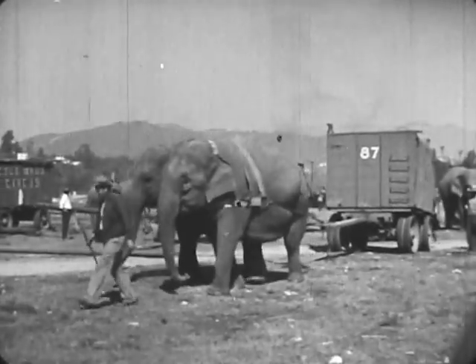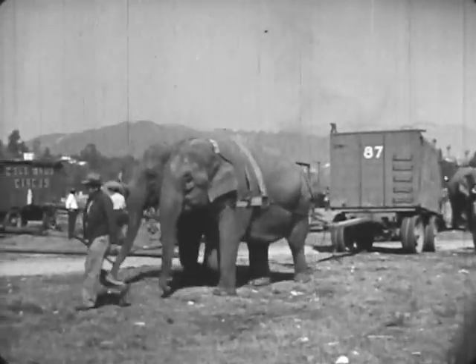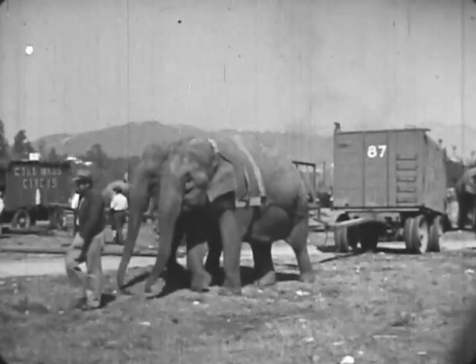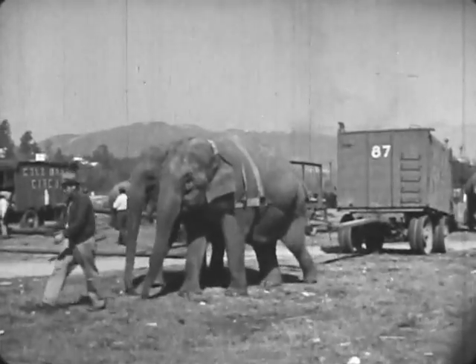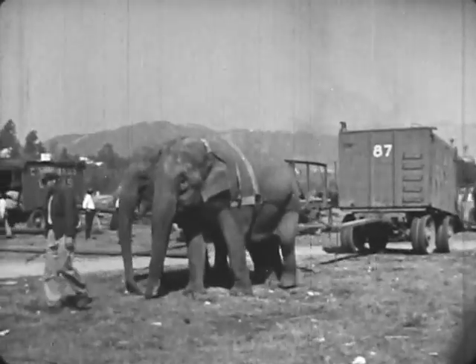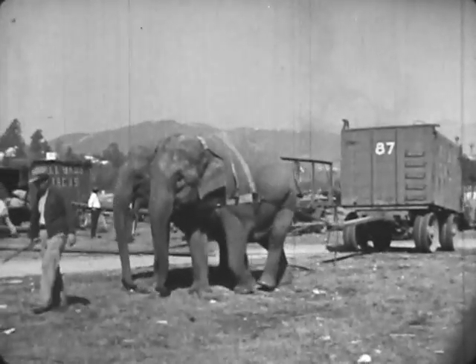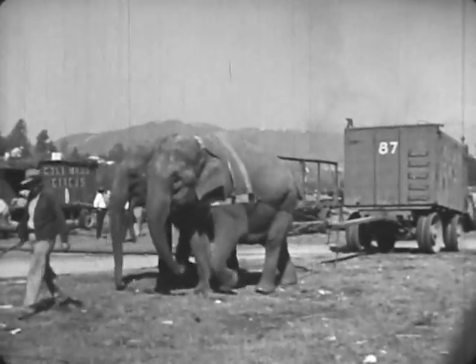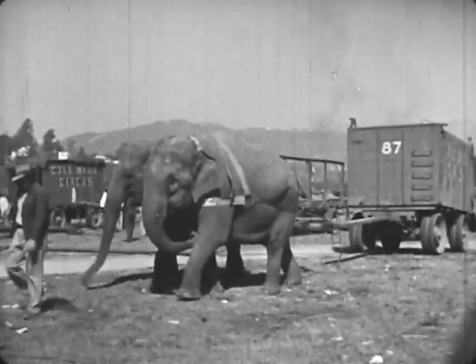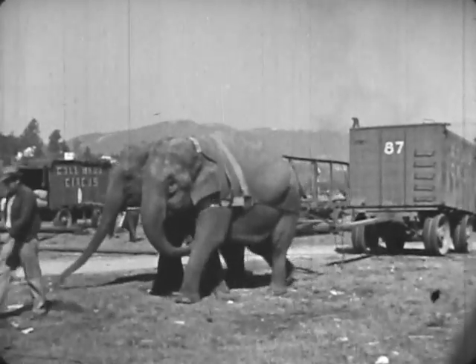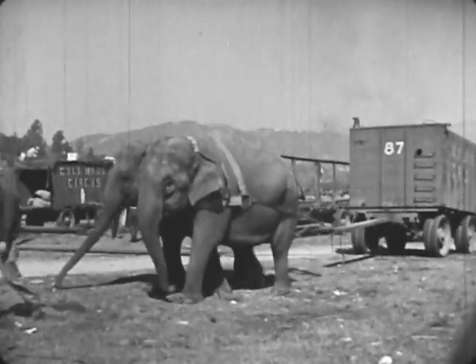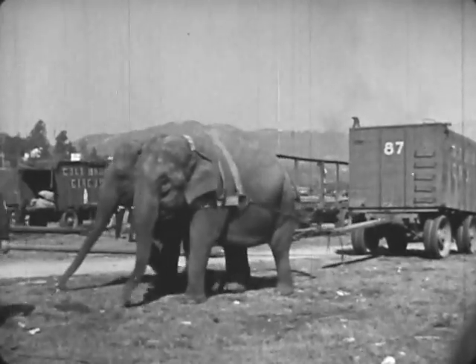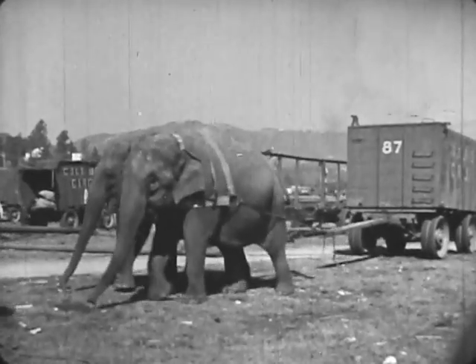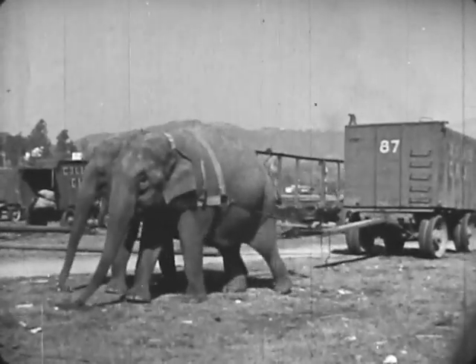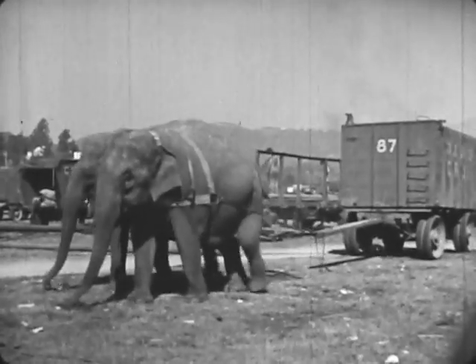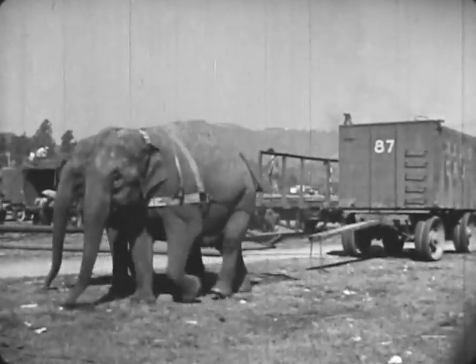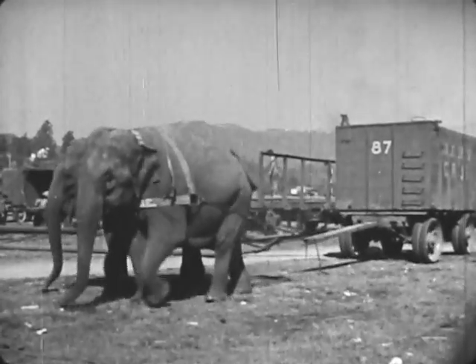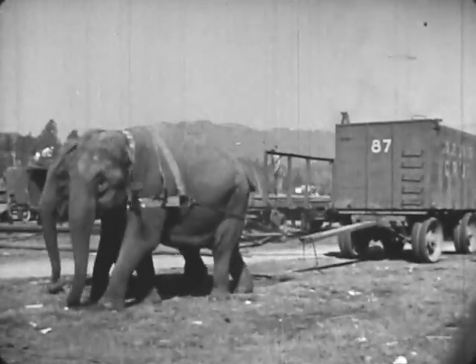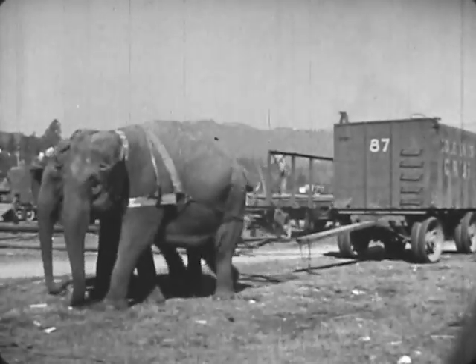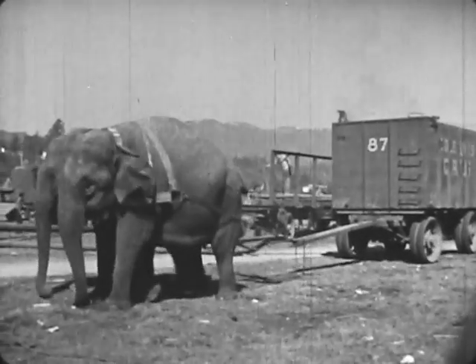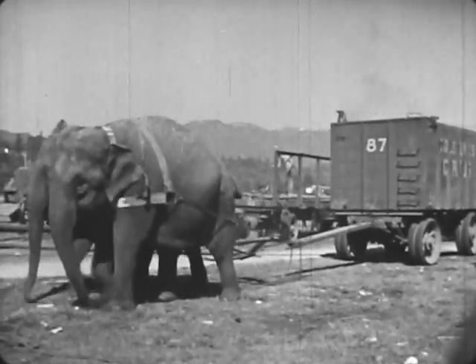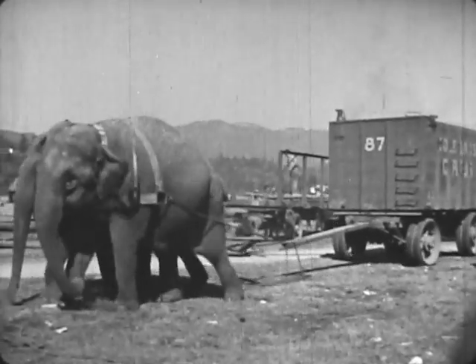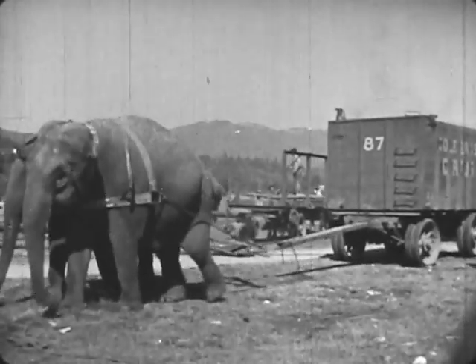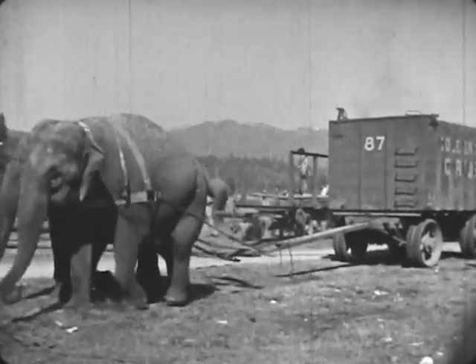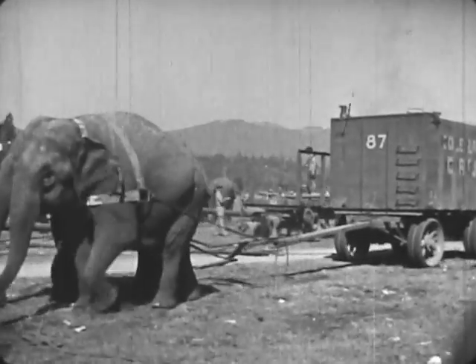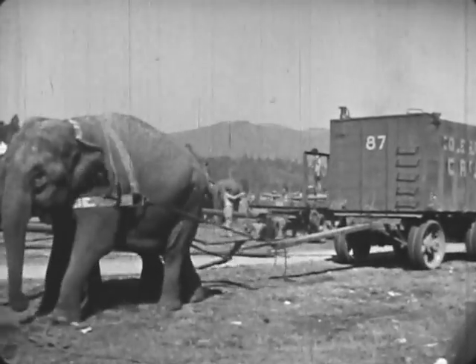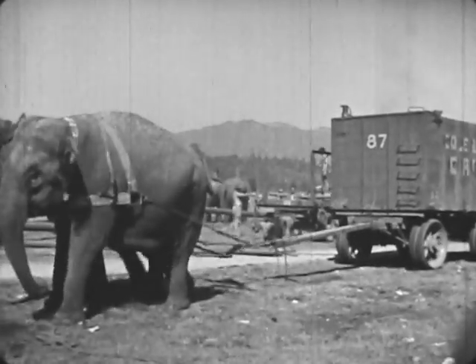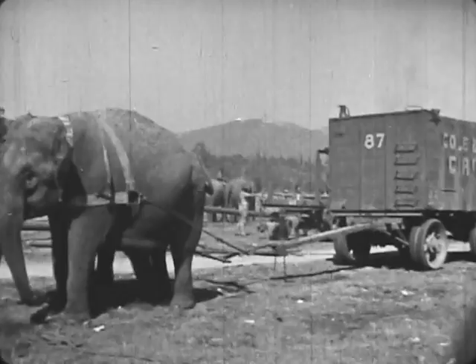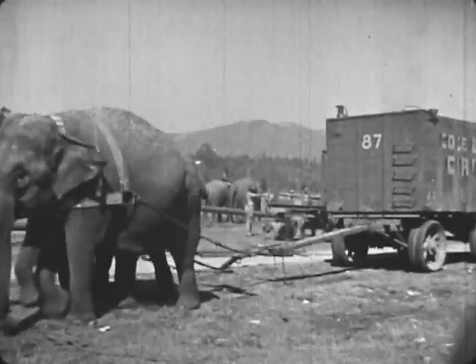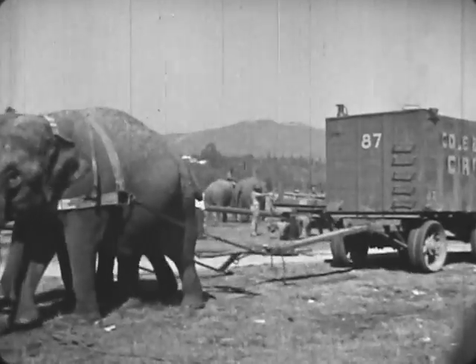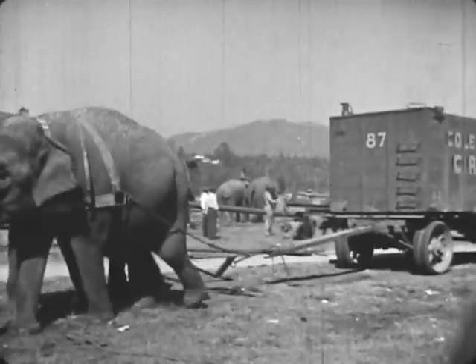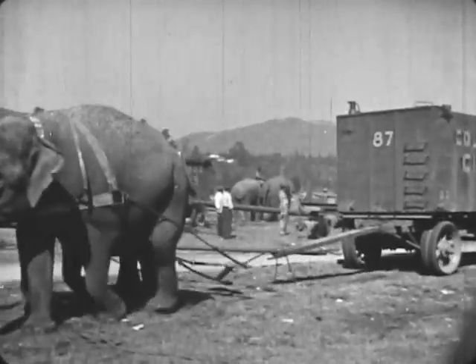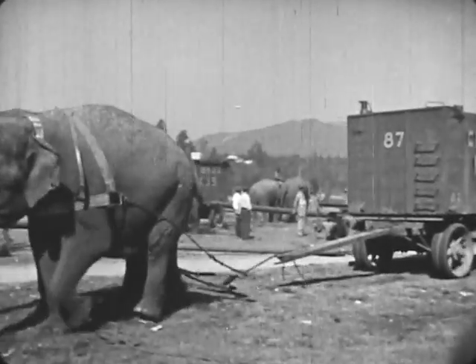Elephants do many kinds of work in setting up the circus. This wagon is so heavy that two elephants are needed to move it.